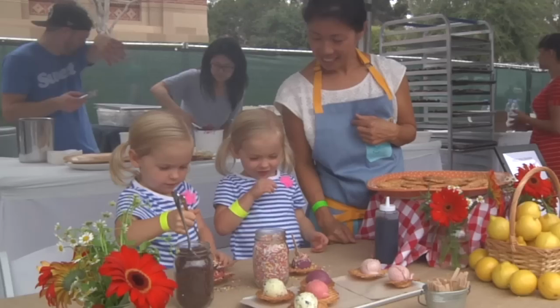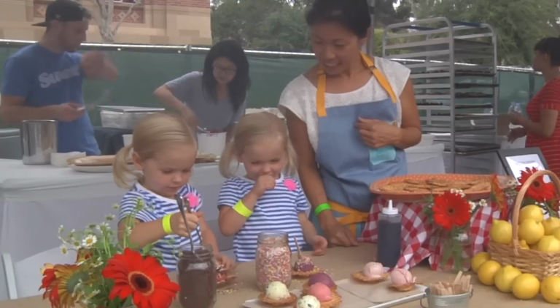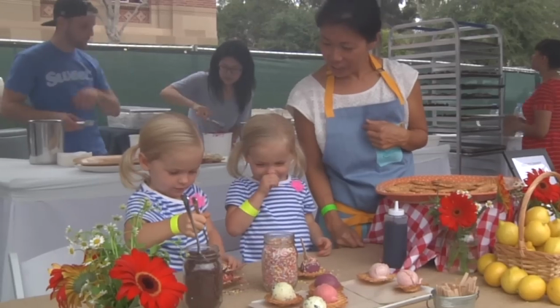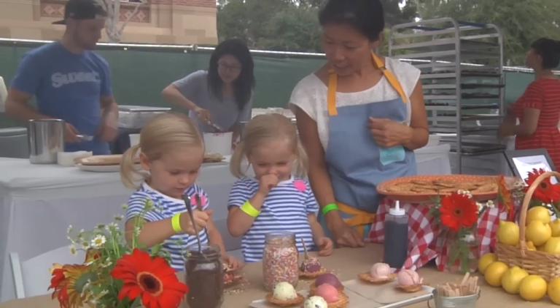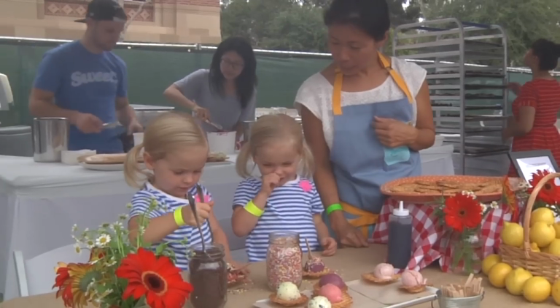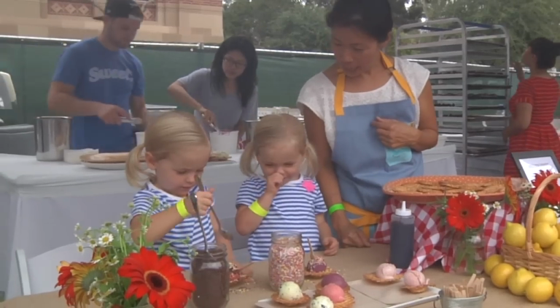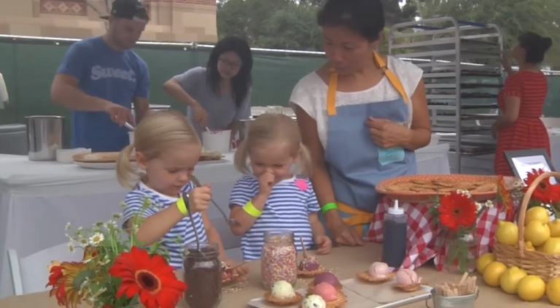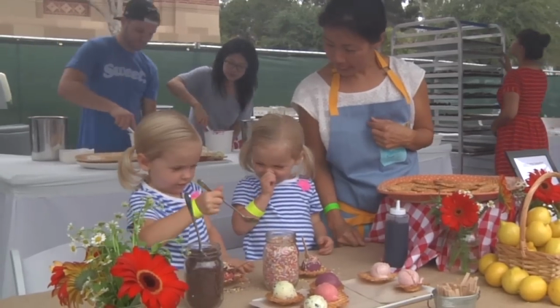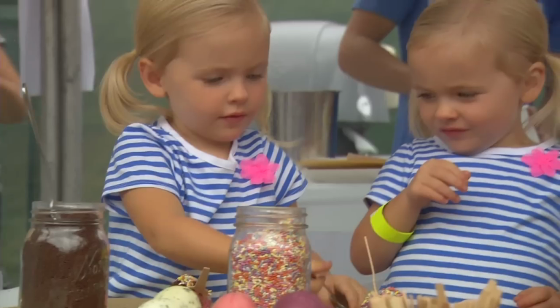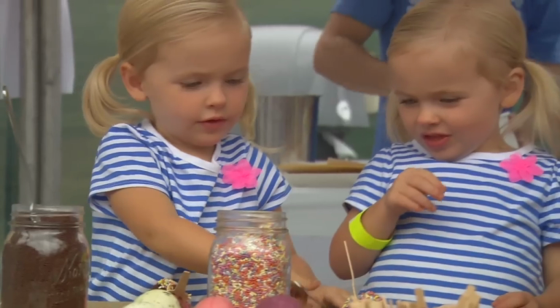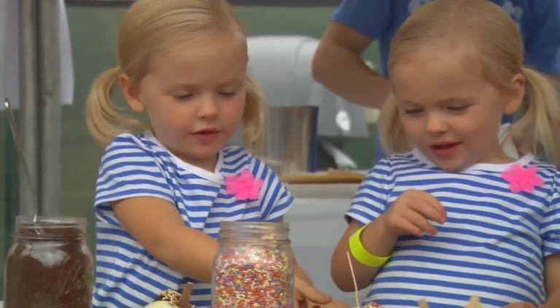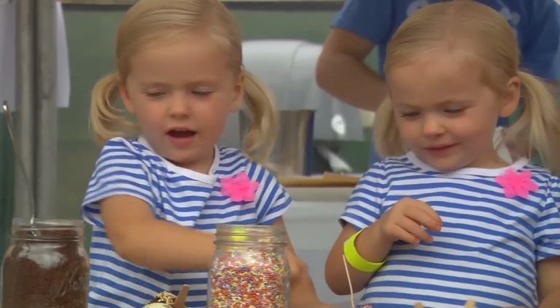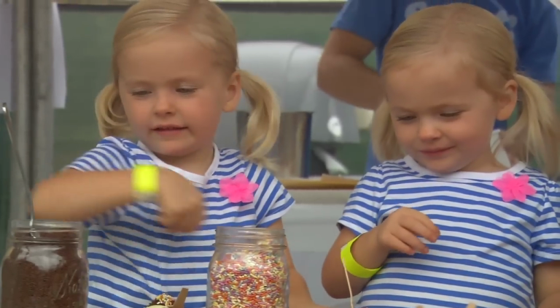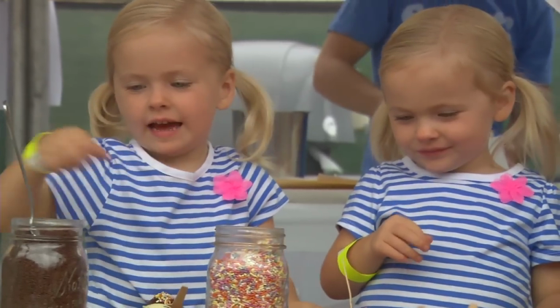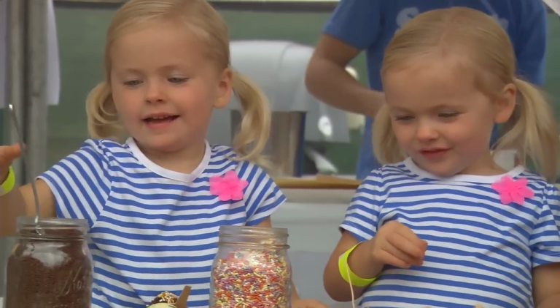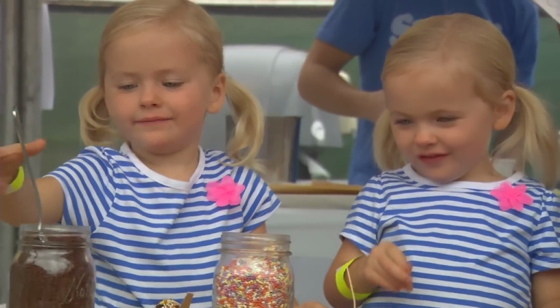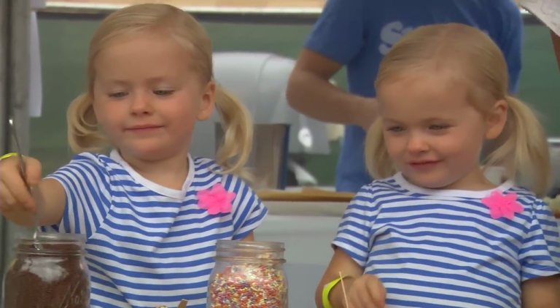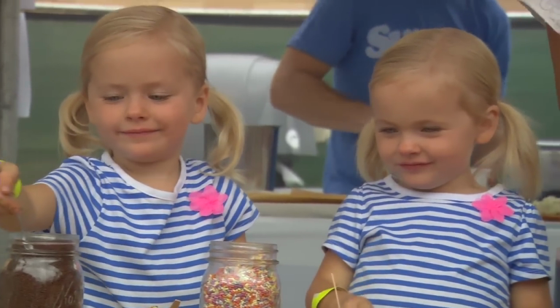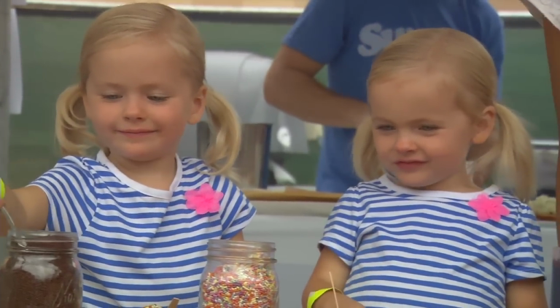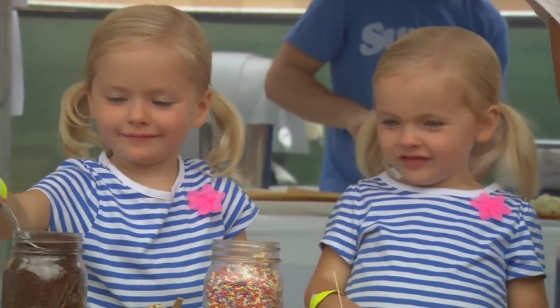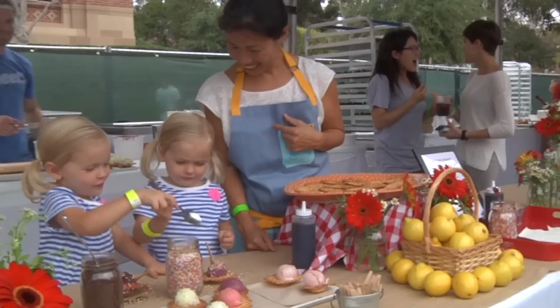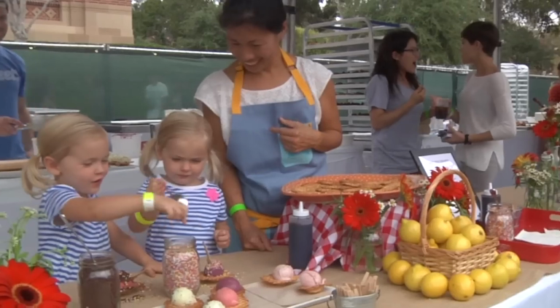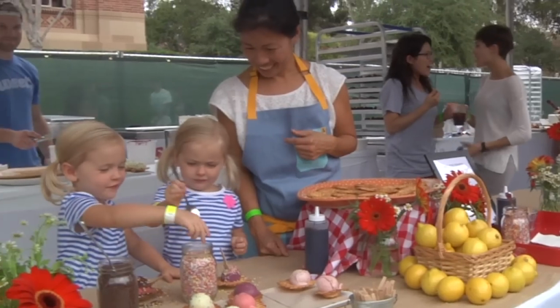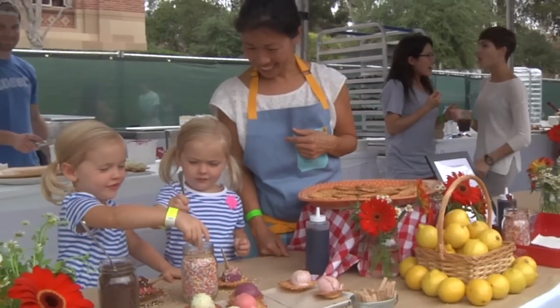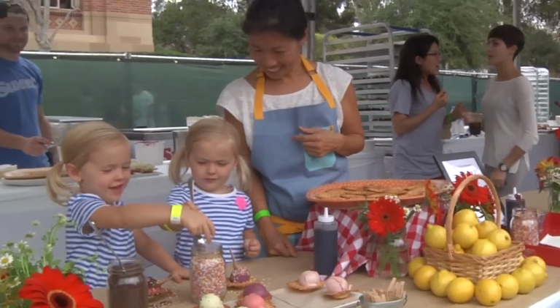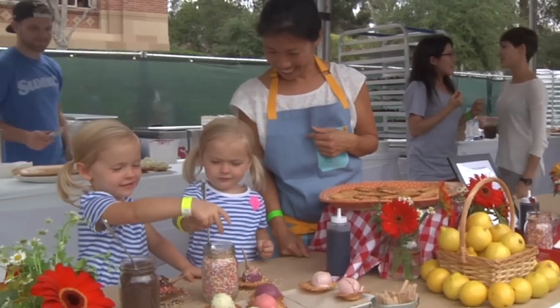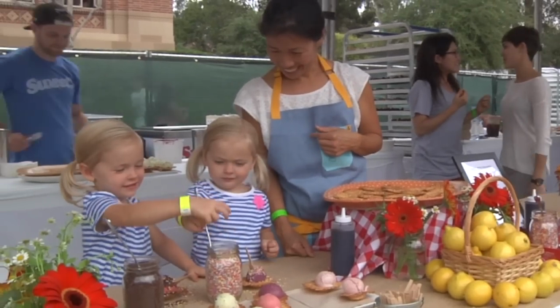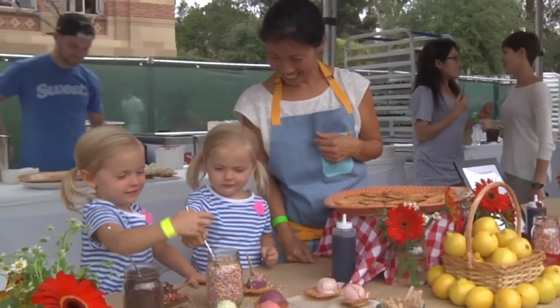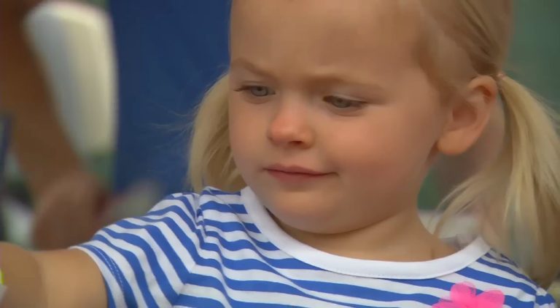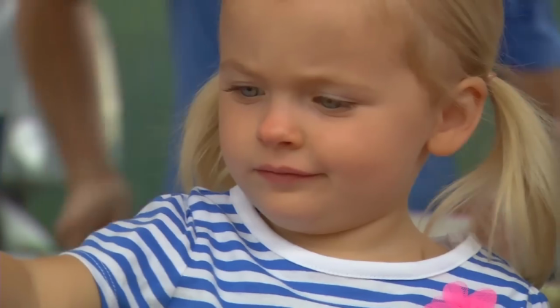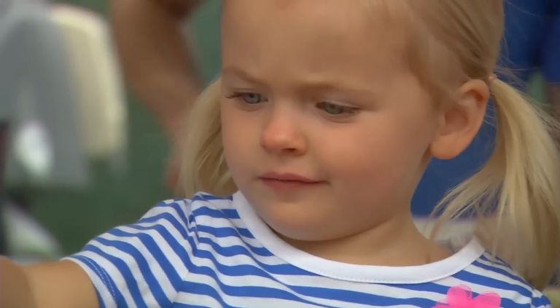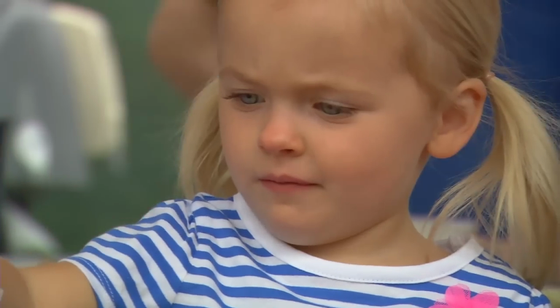Do you guys want to have a bite? Not yet. More of this. More?